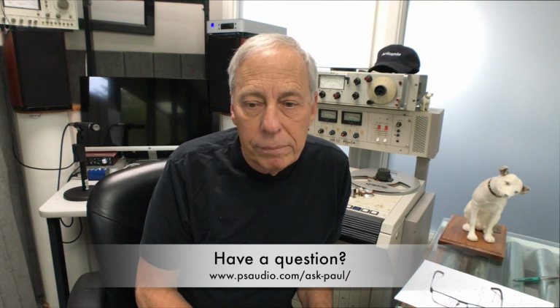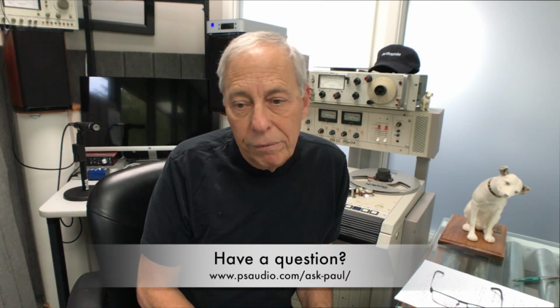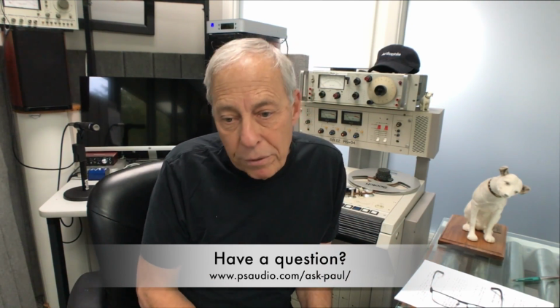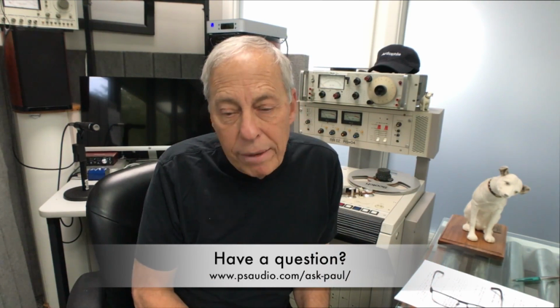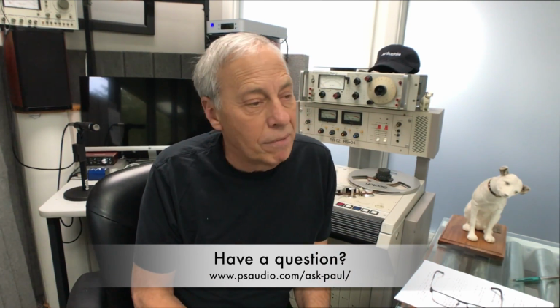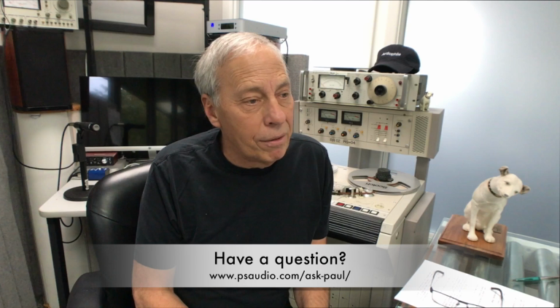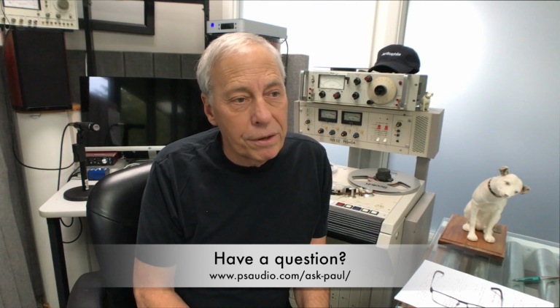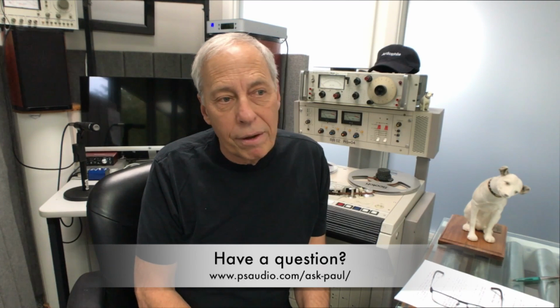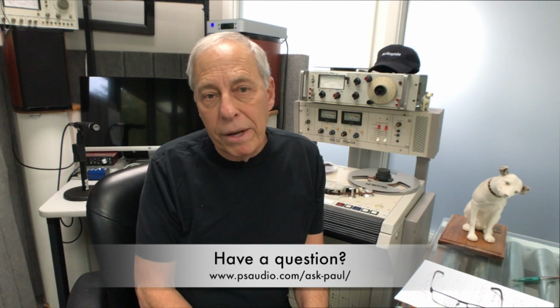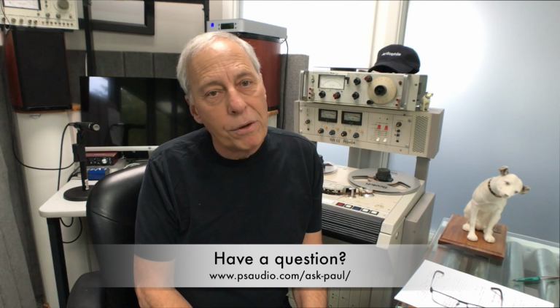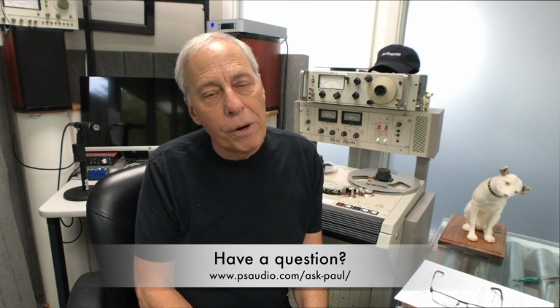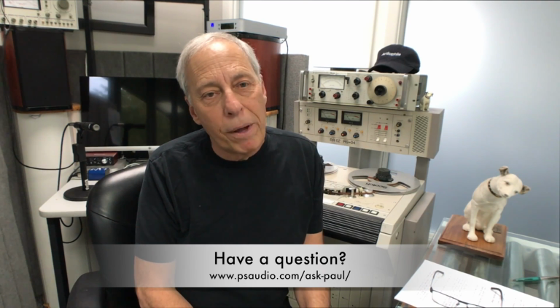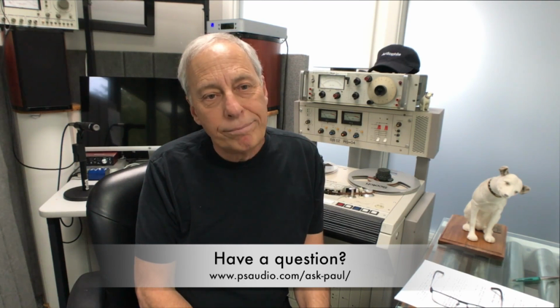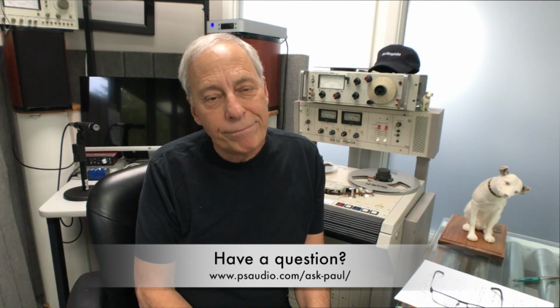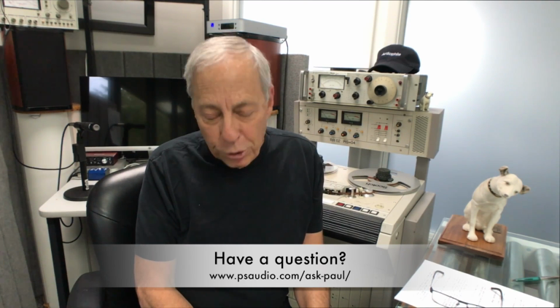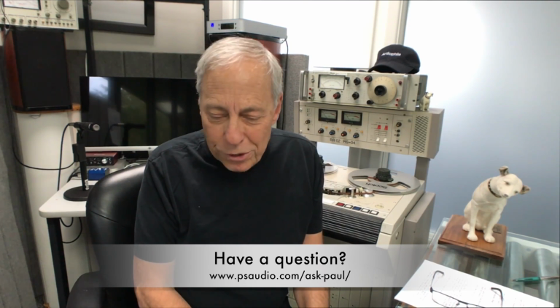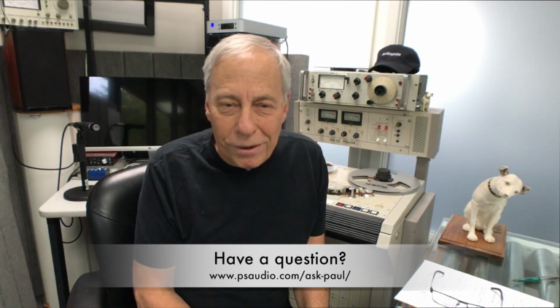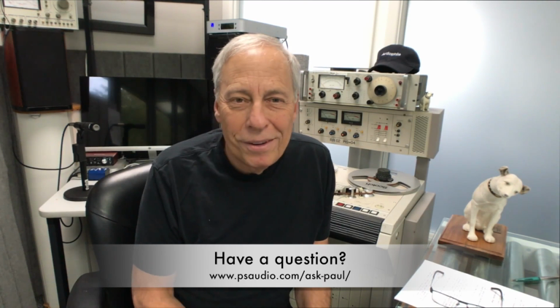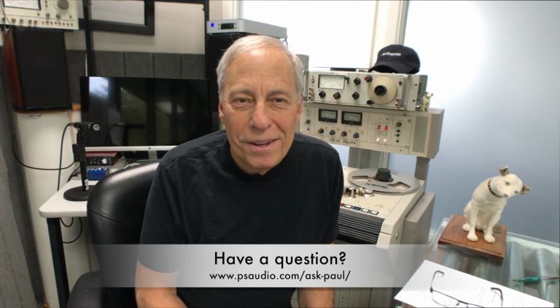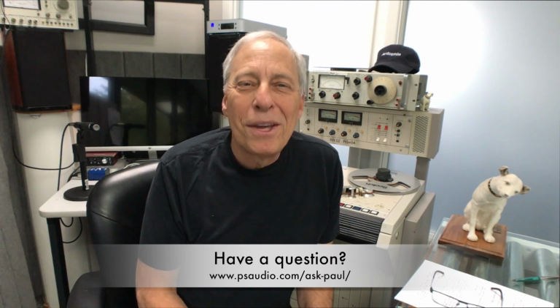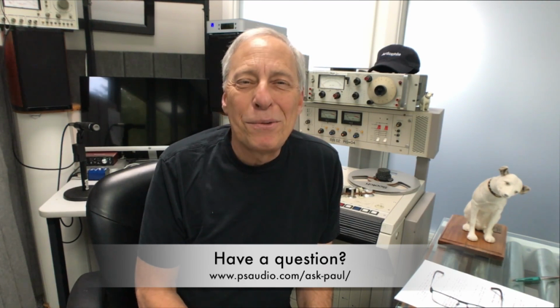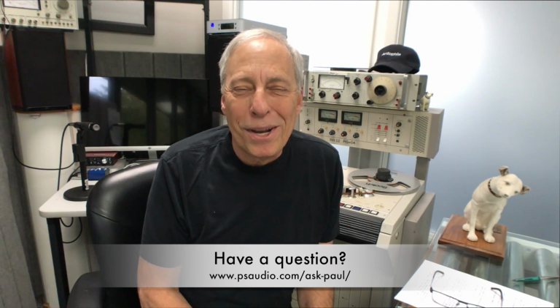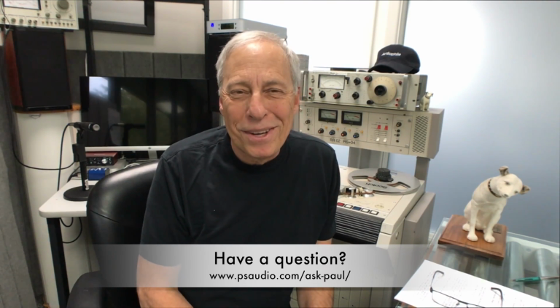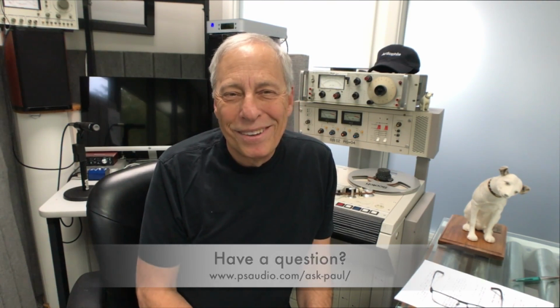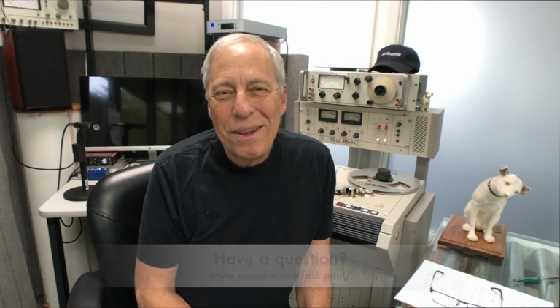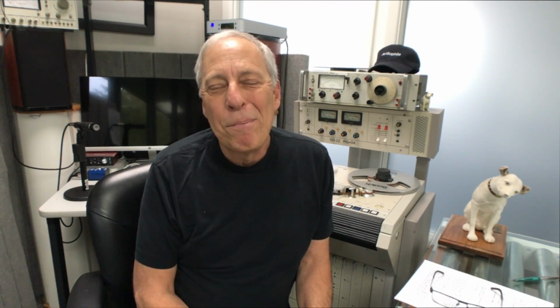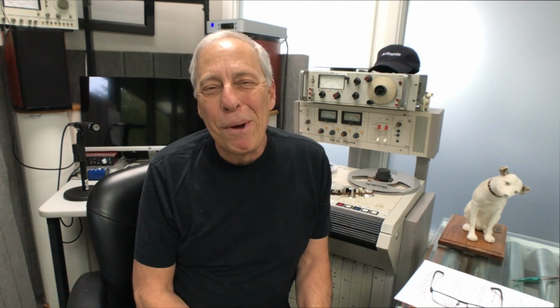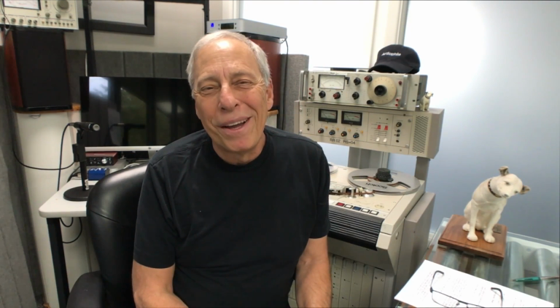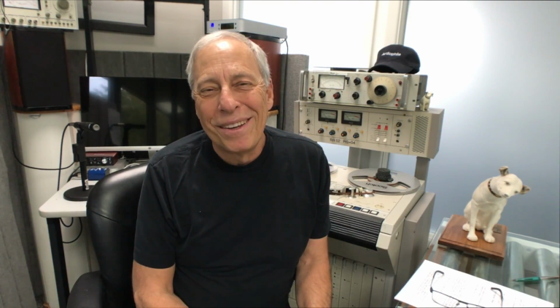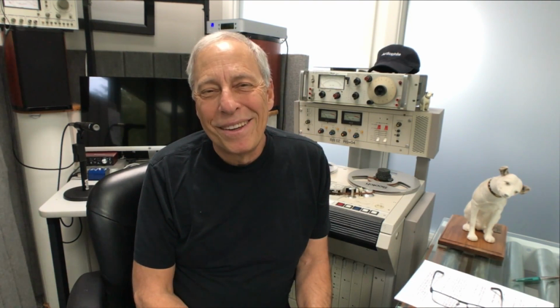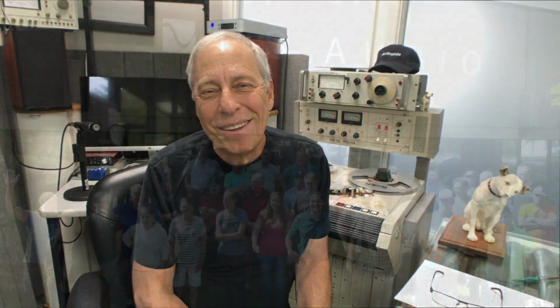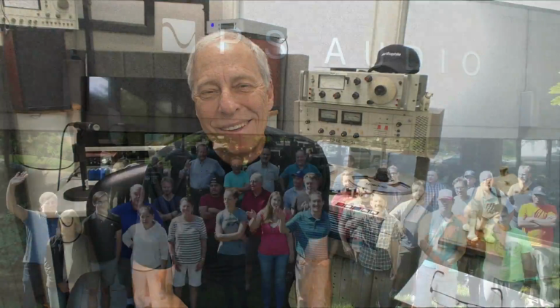If you do that, I don't think you have anything to worry about. Good question — thanks for asking. Bye-bye.